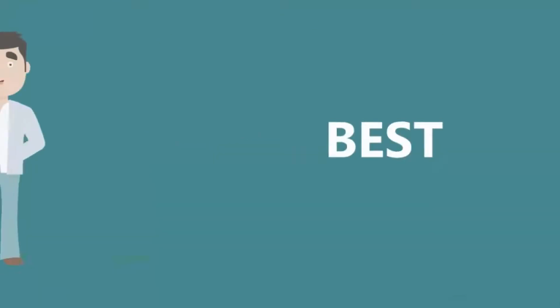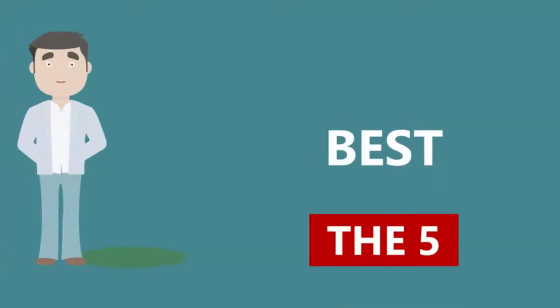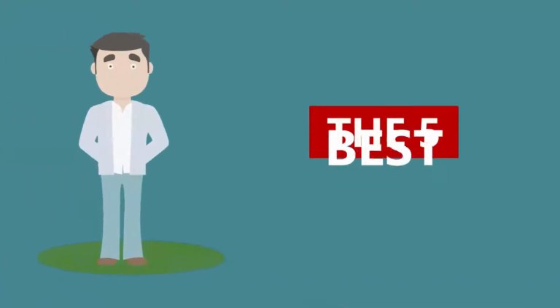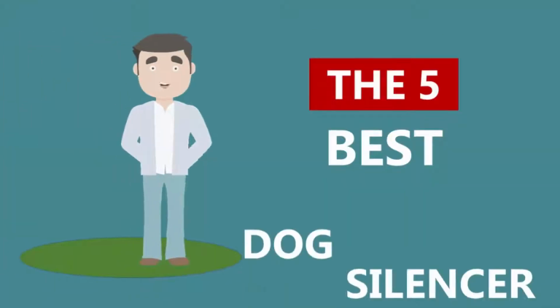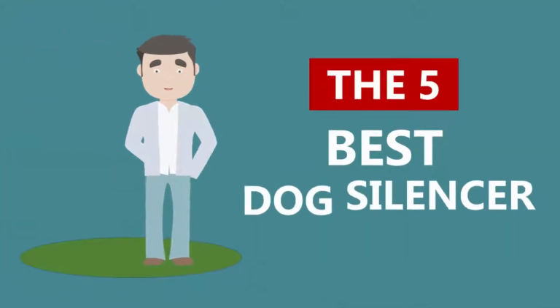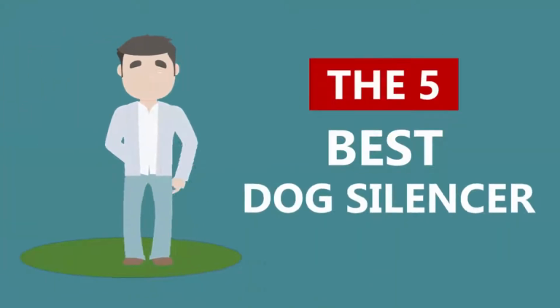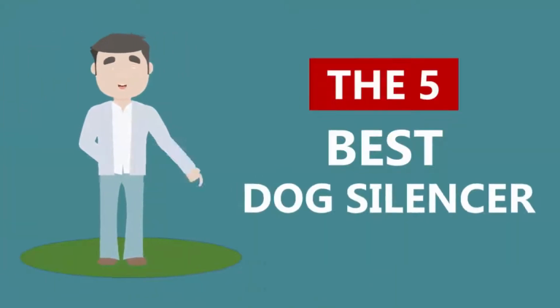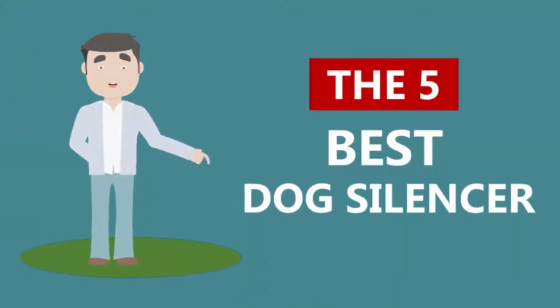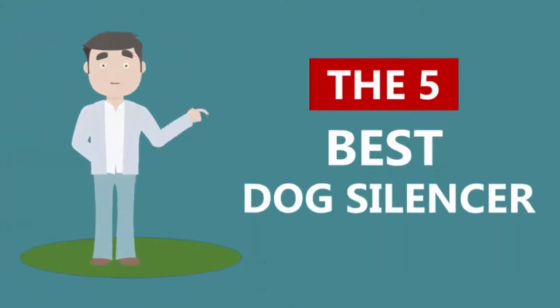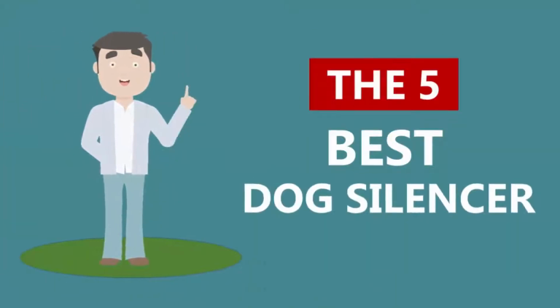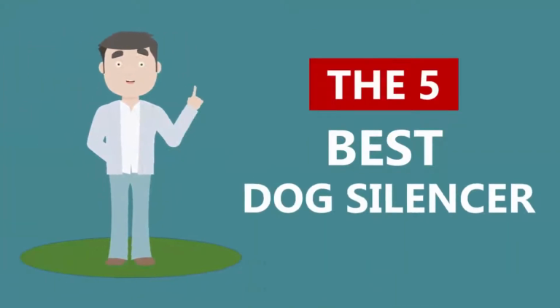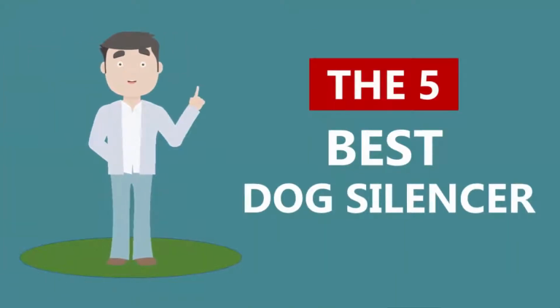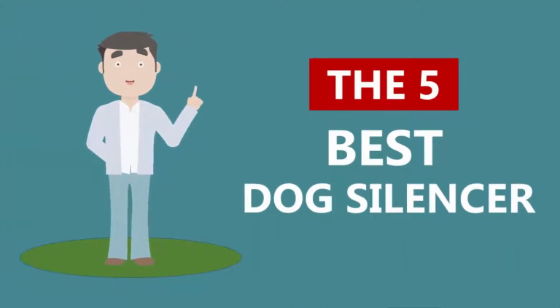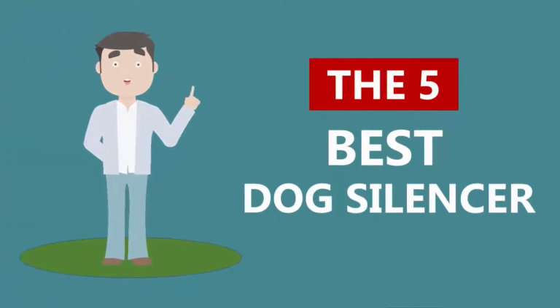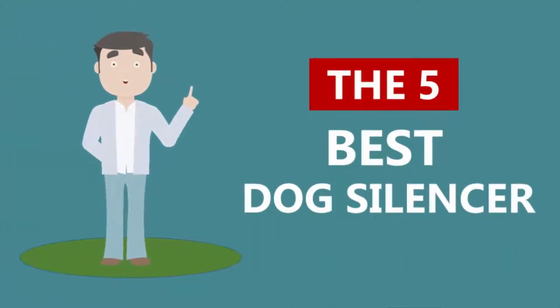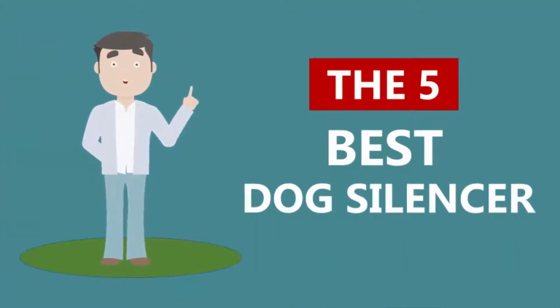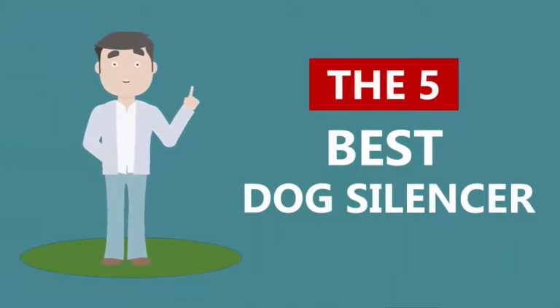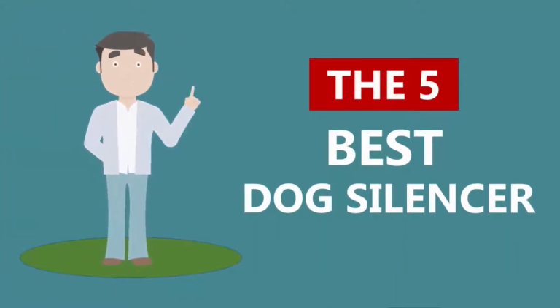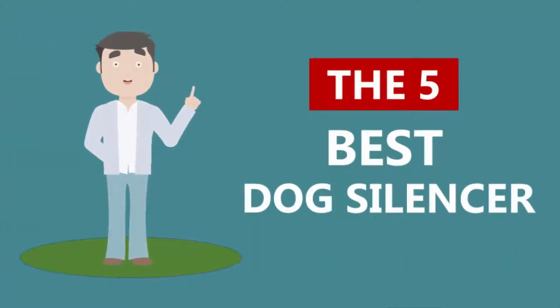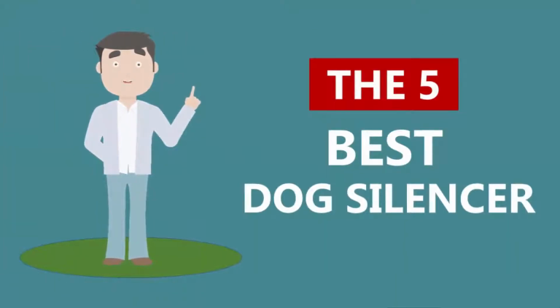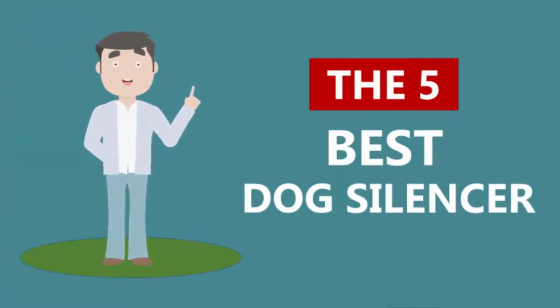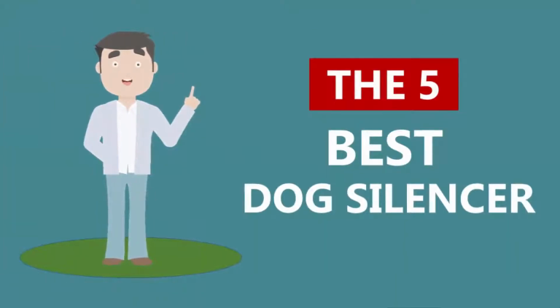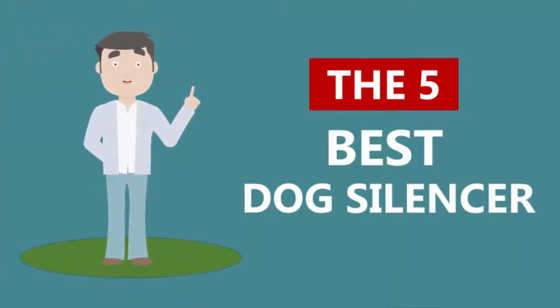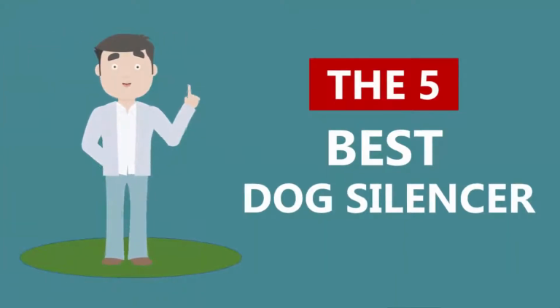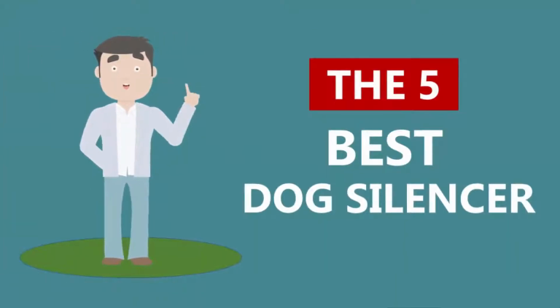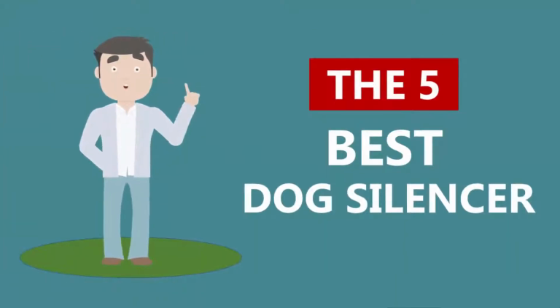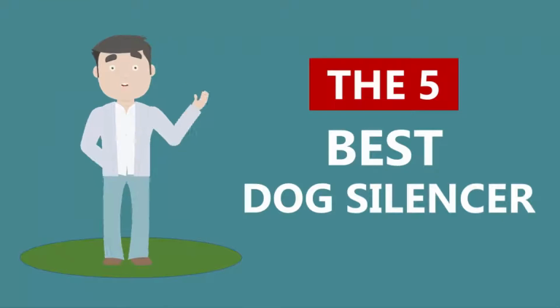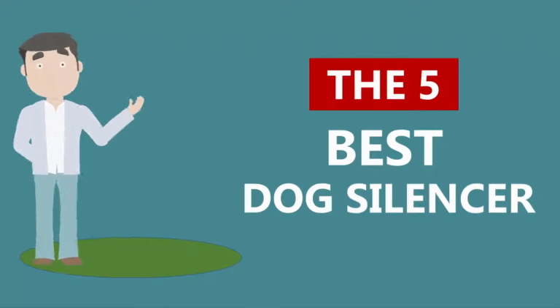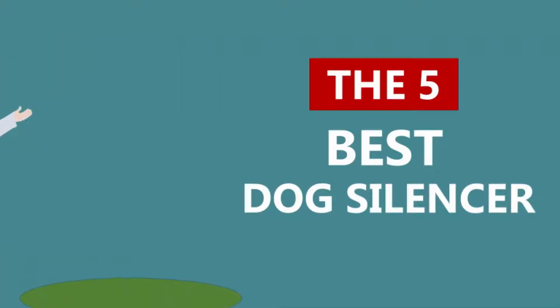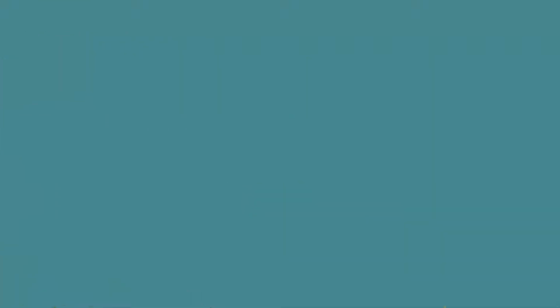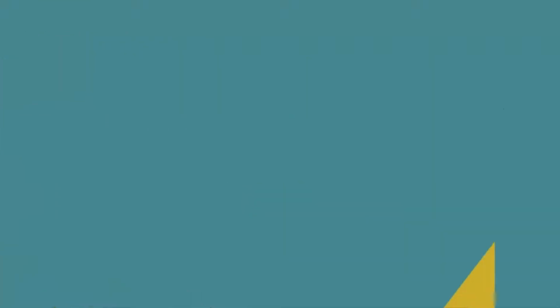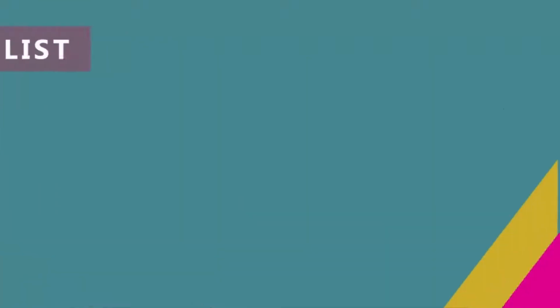Here we present the five best dog silencers. Let's get started with the list.